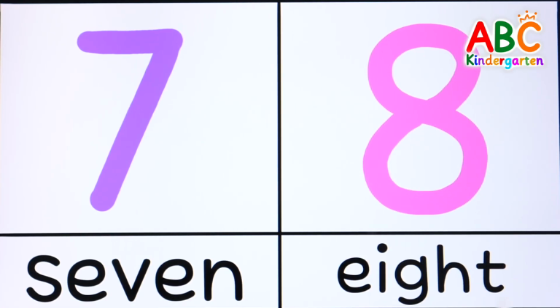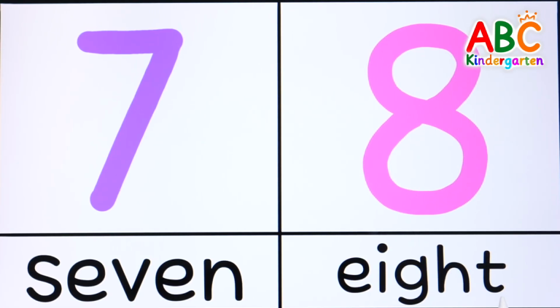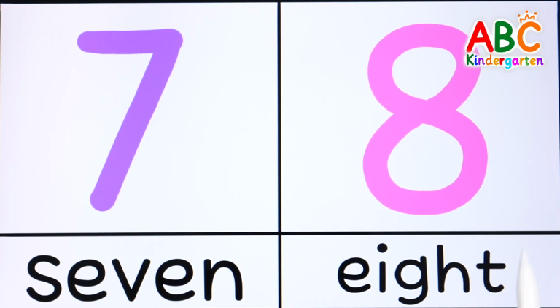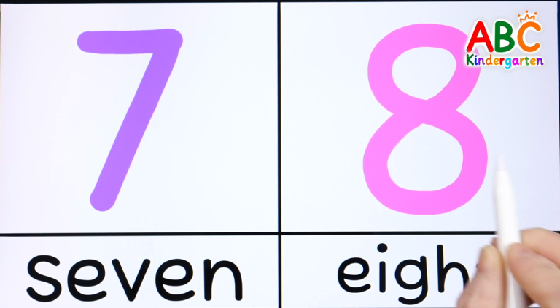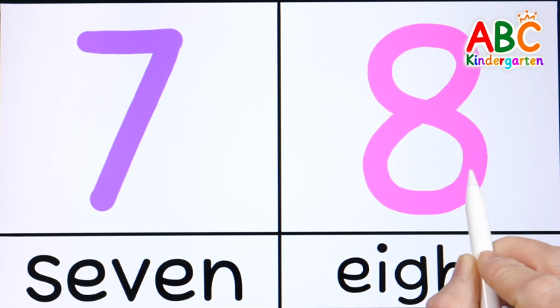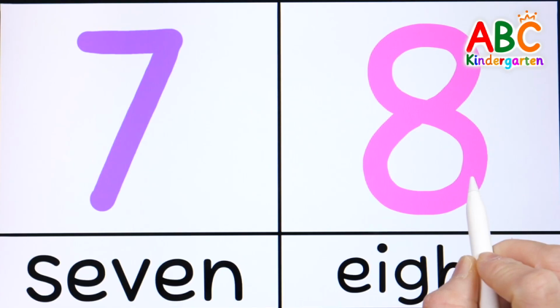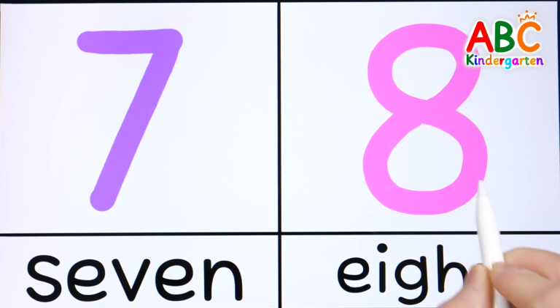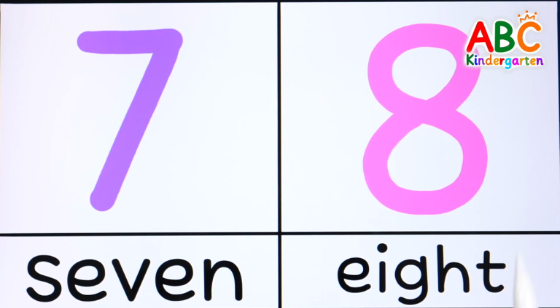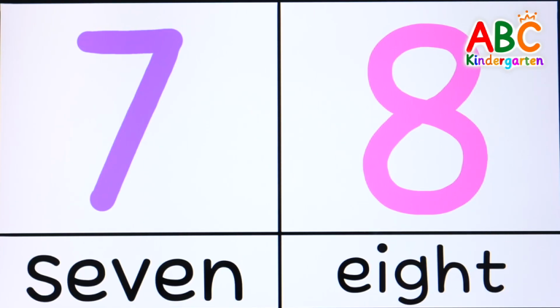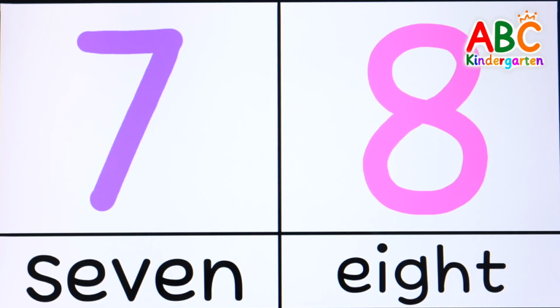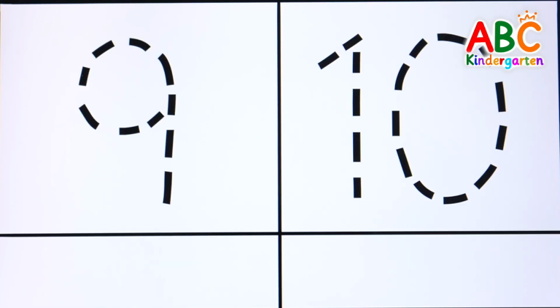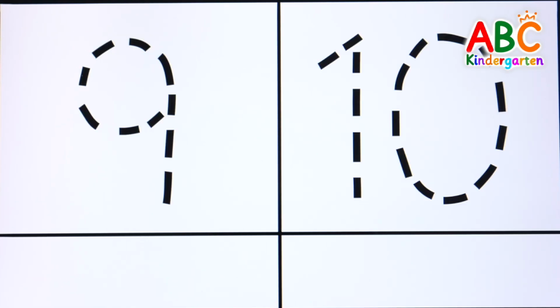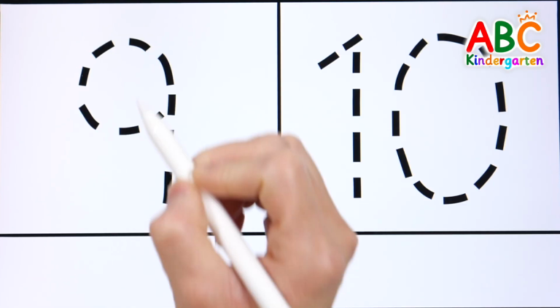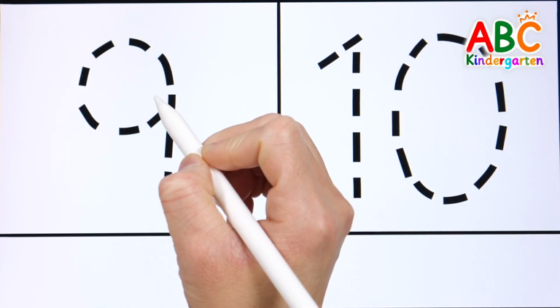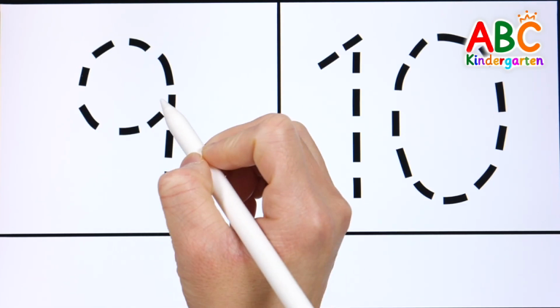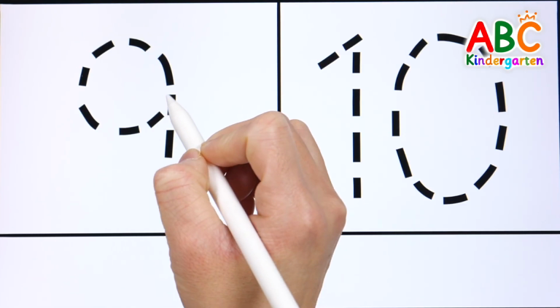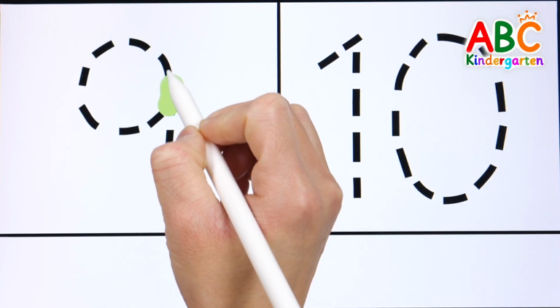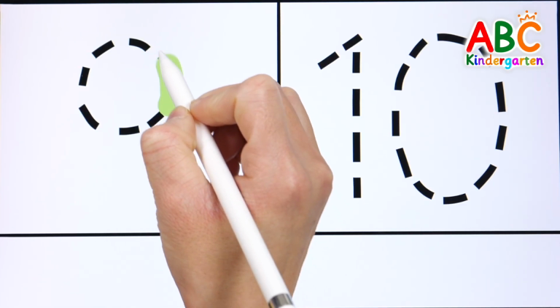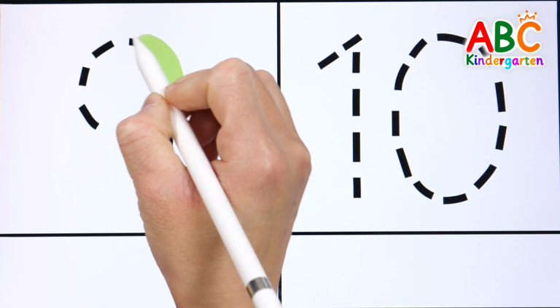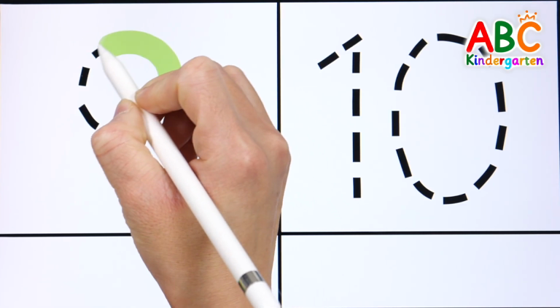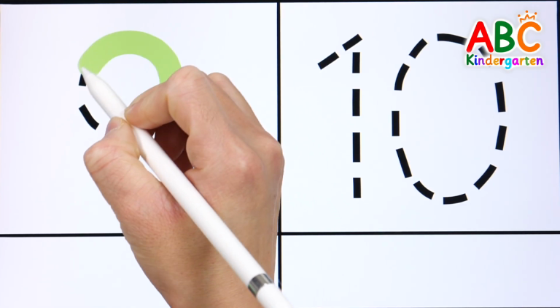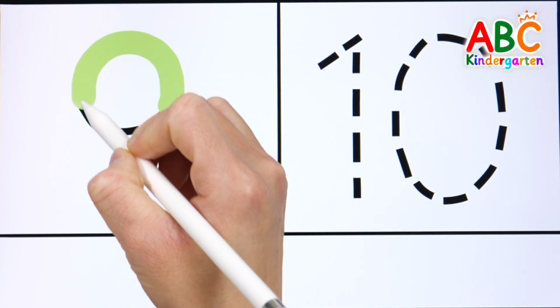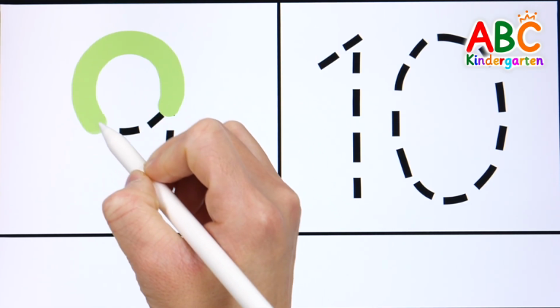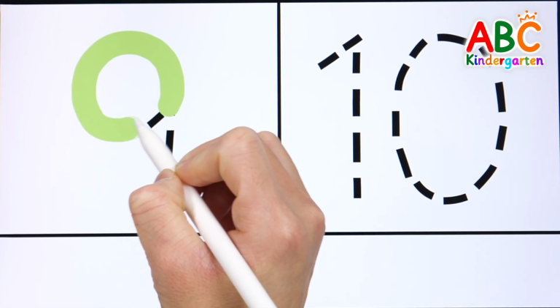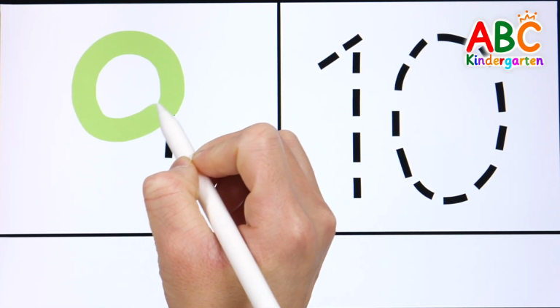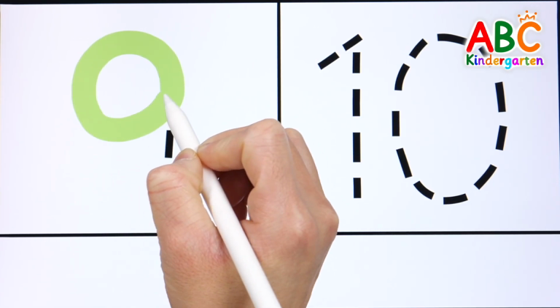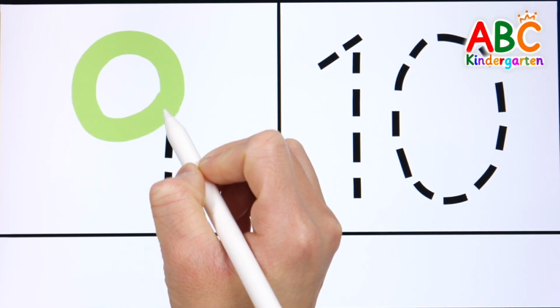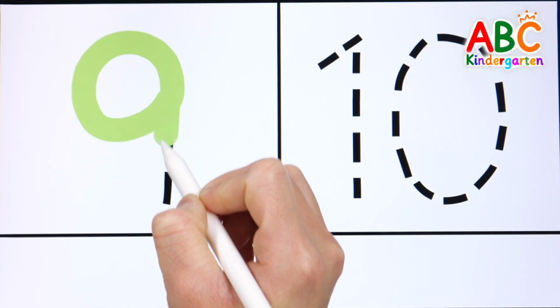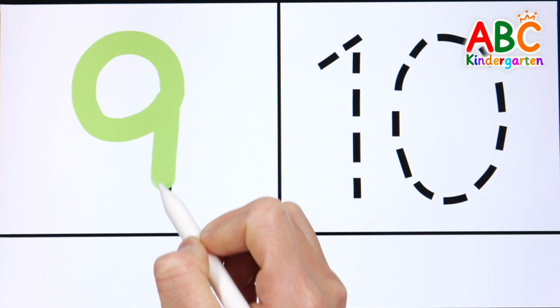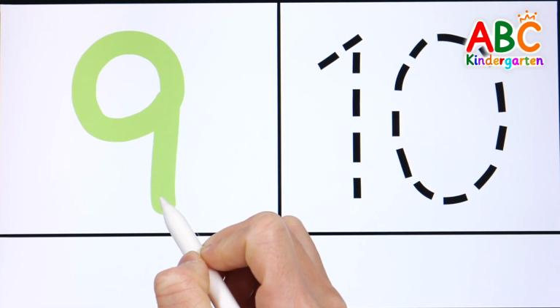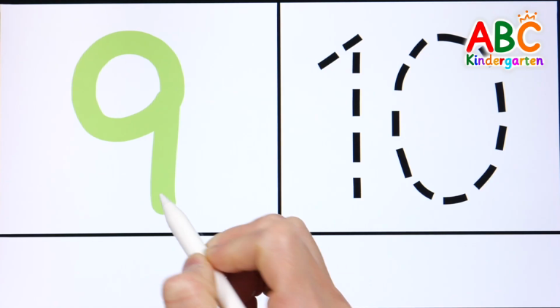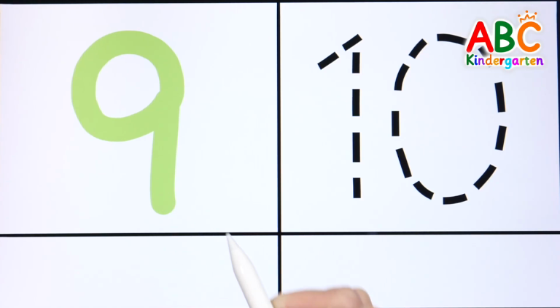N is for mountain, tall and wide. N is for night, with stars of gold.